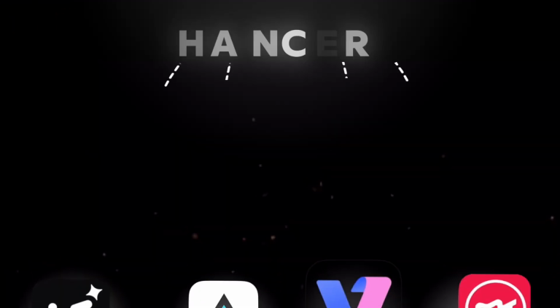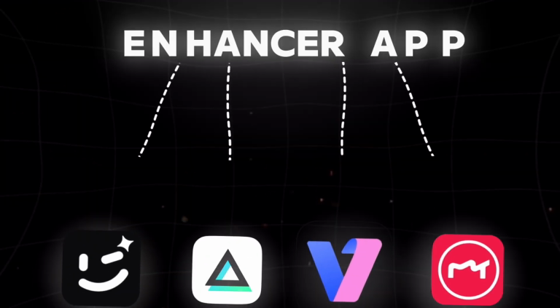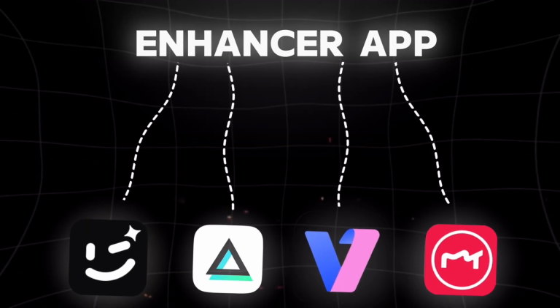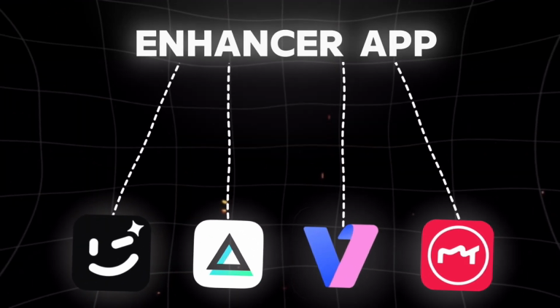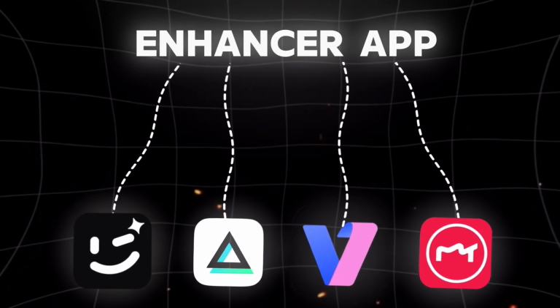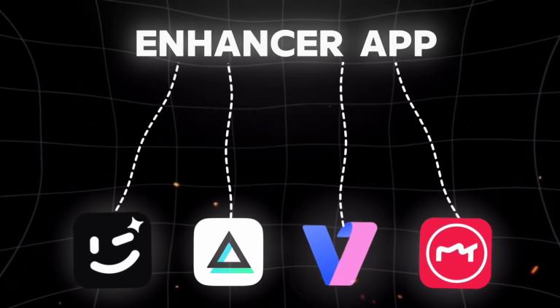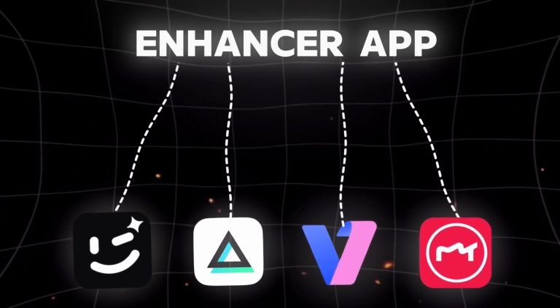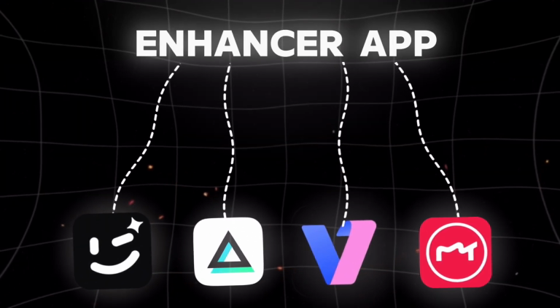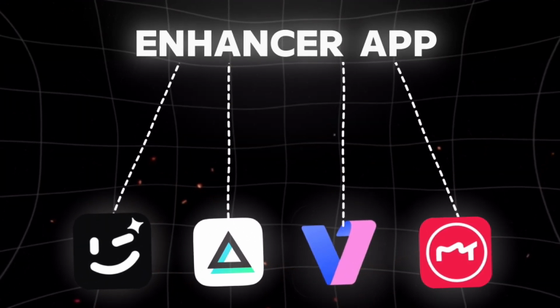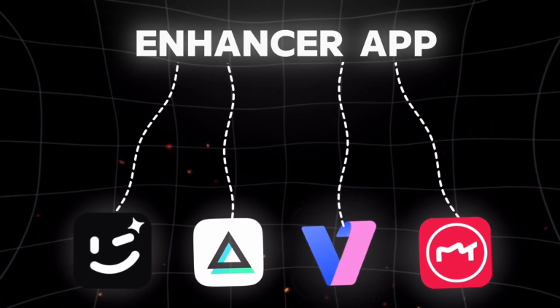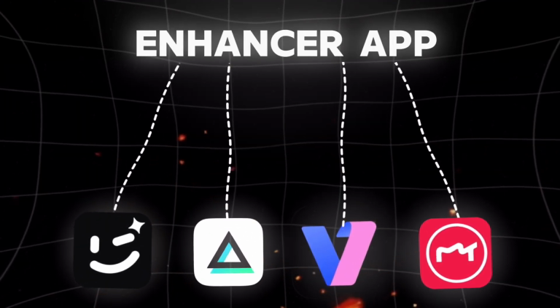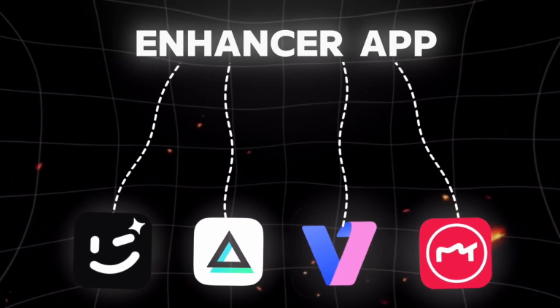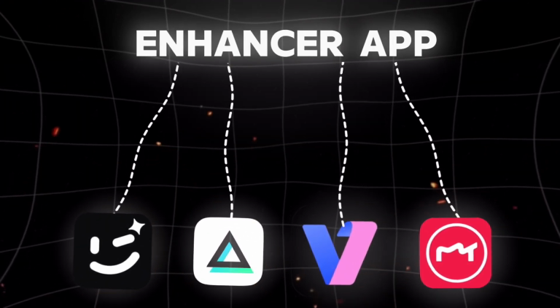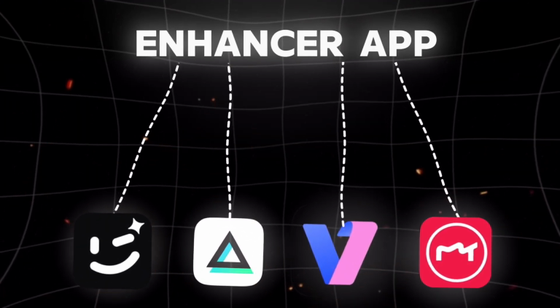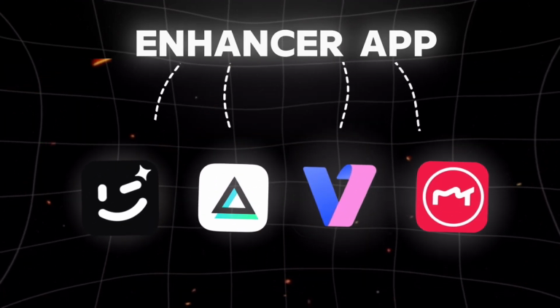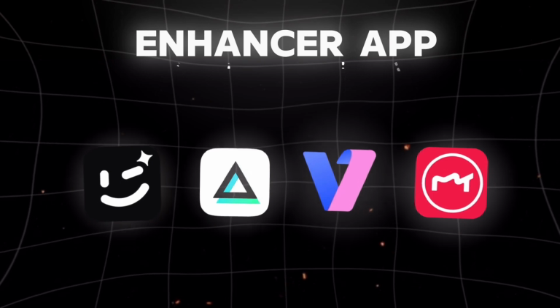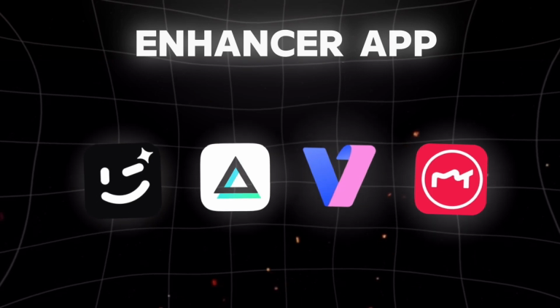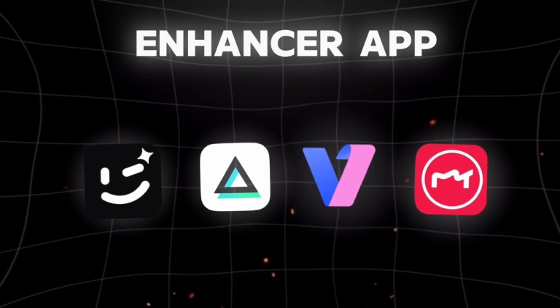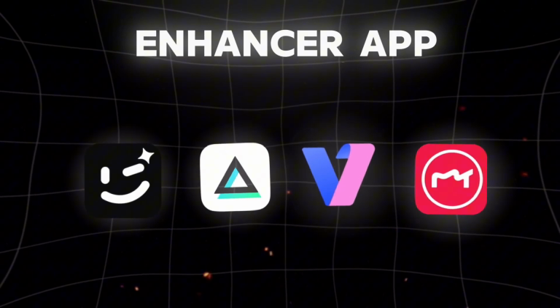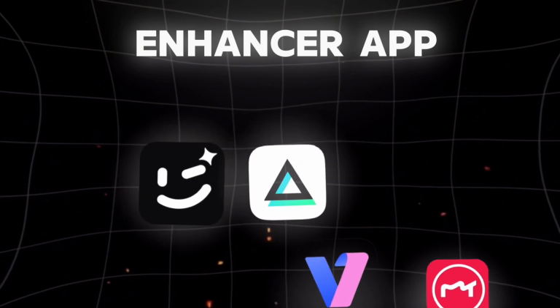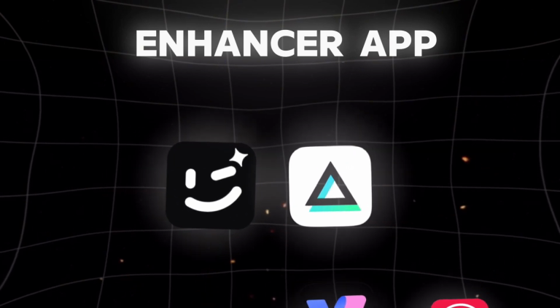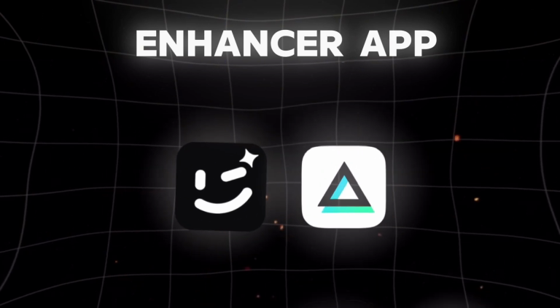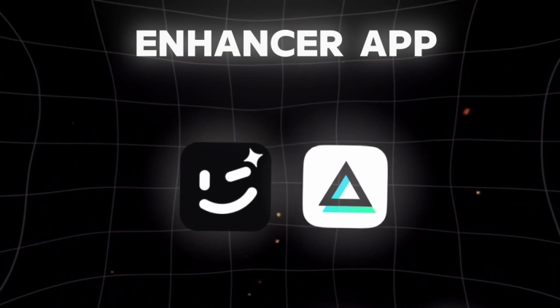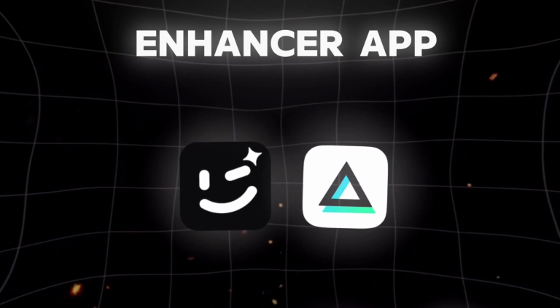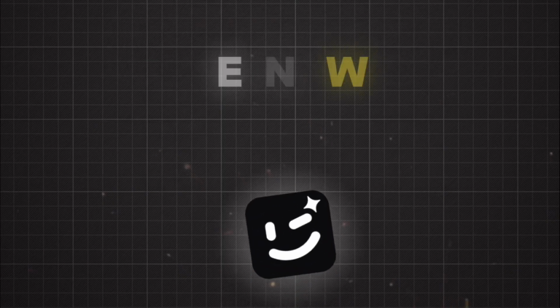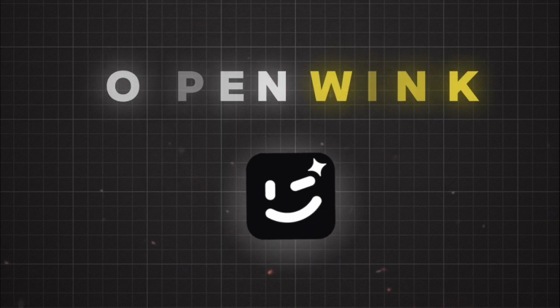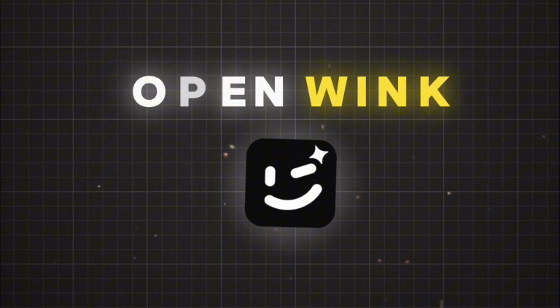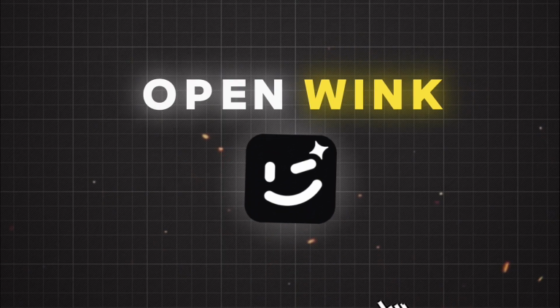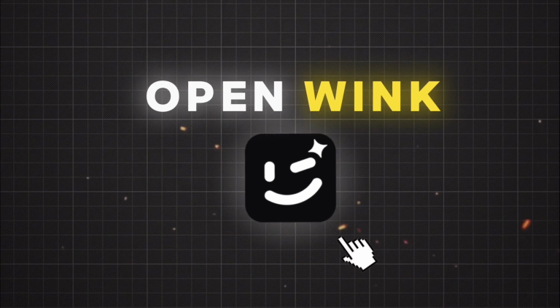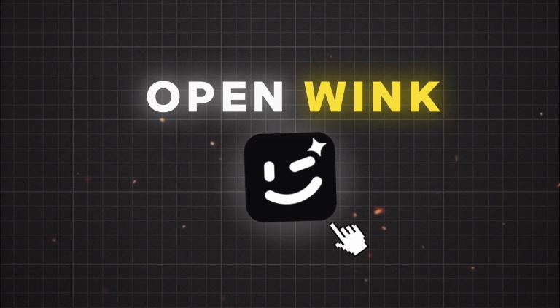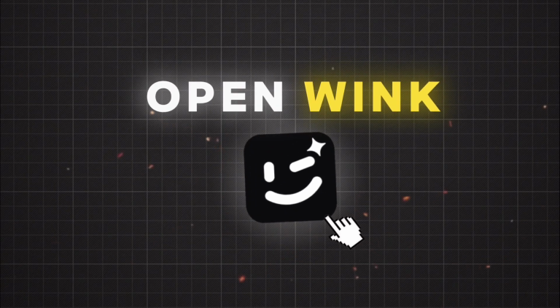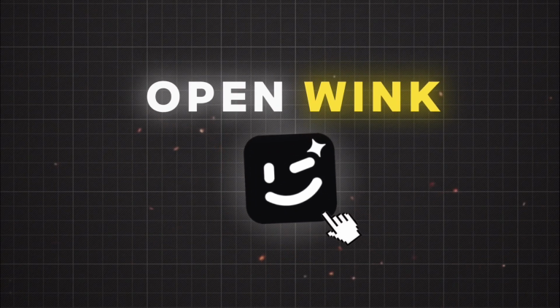There are lots of apps that can enhance your video quality, but we are only going to use the Wink app. So now, we are going to open Wink.